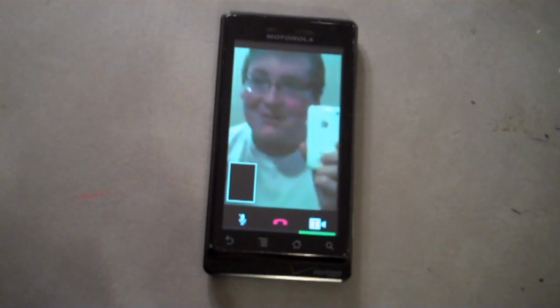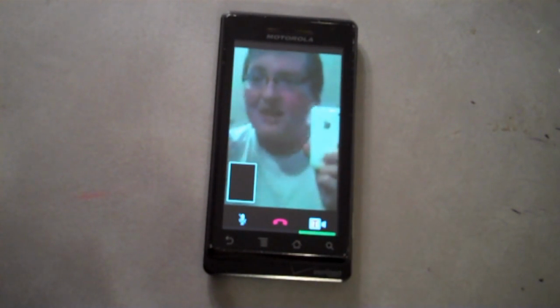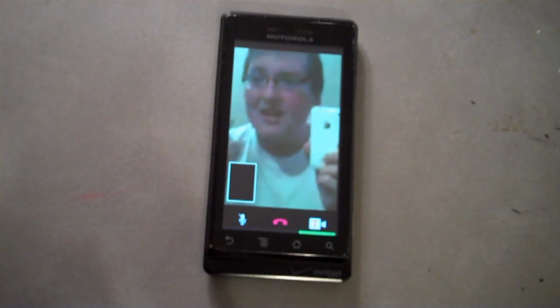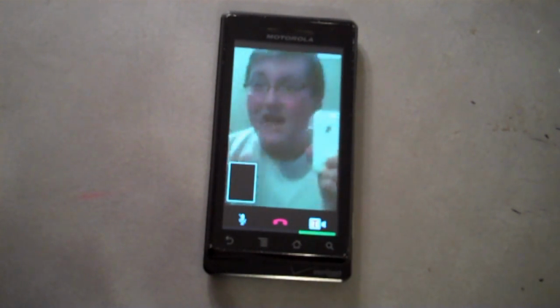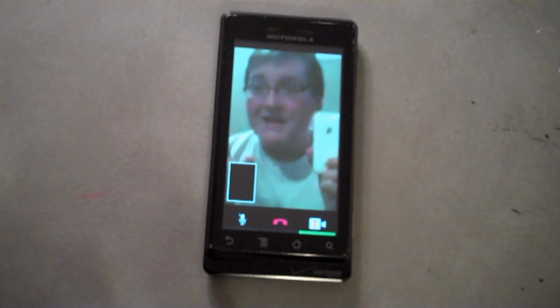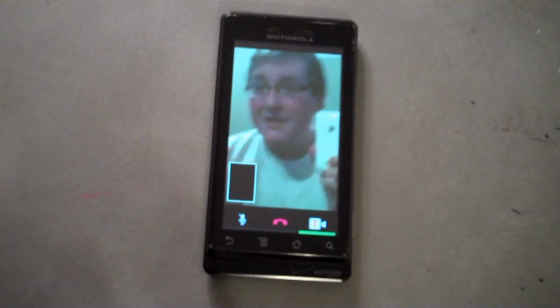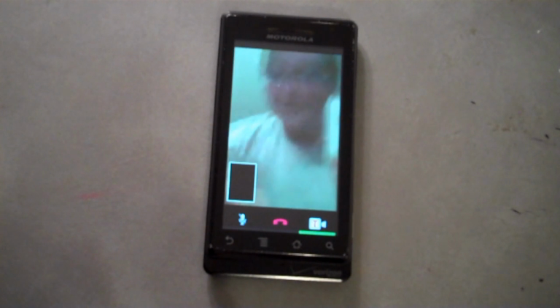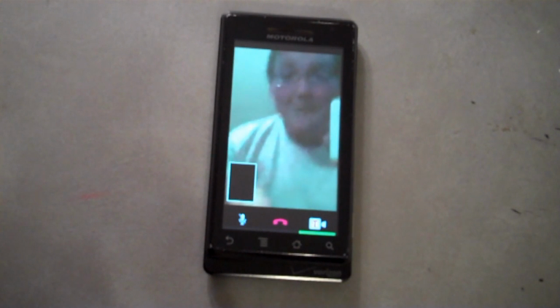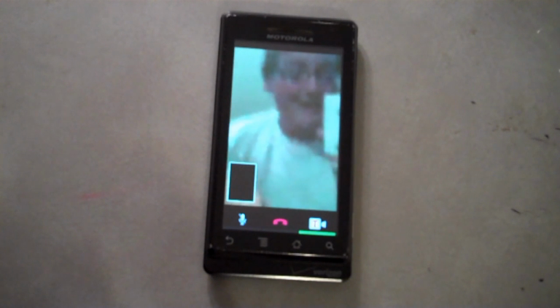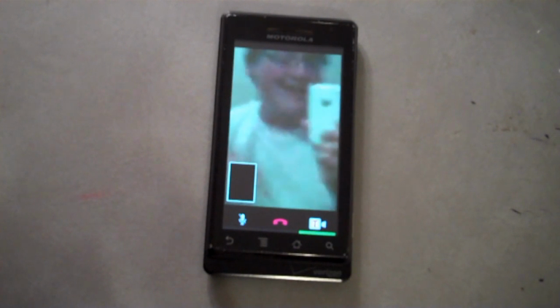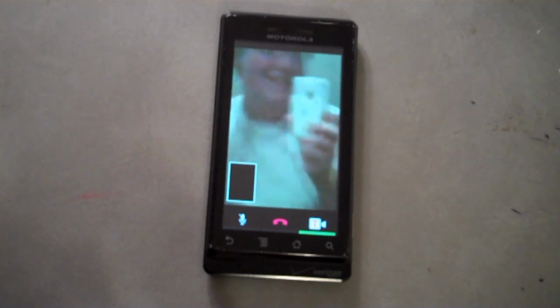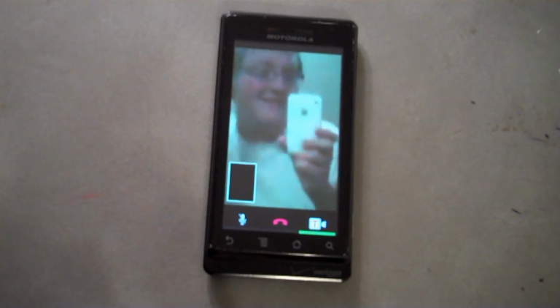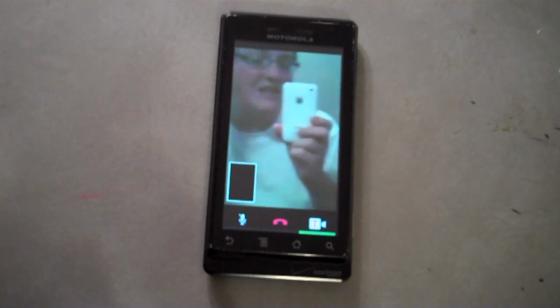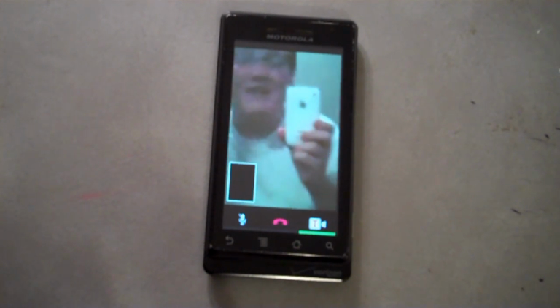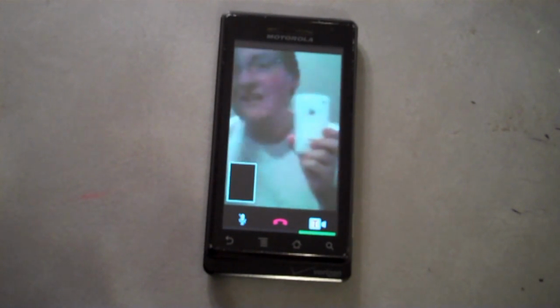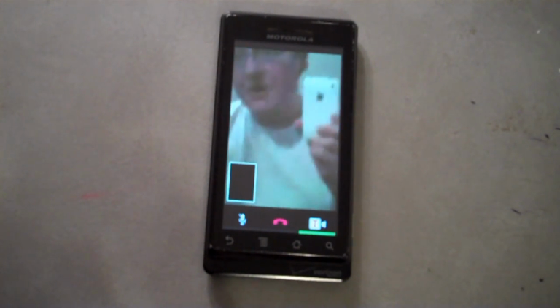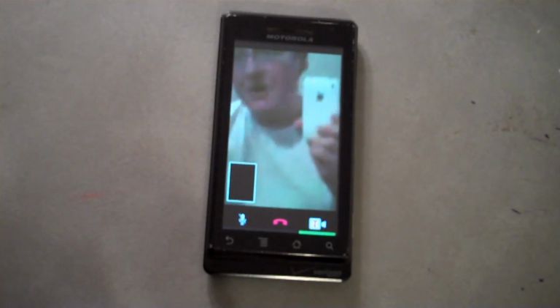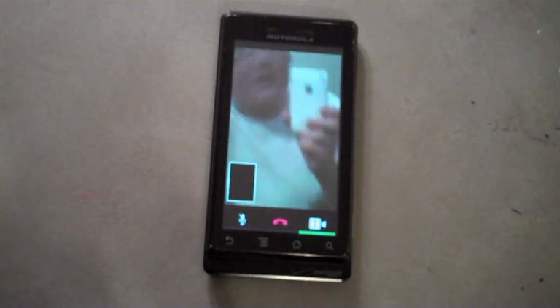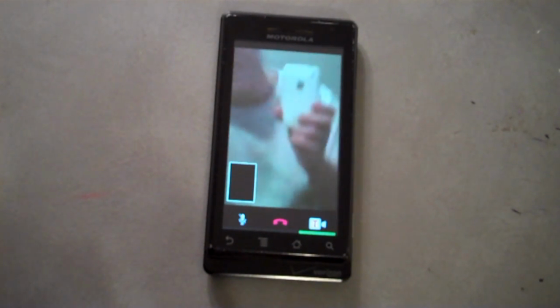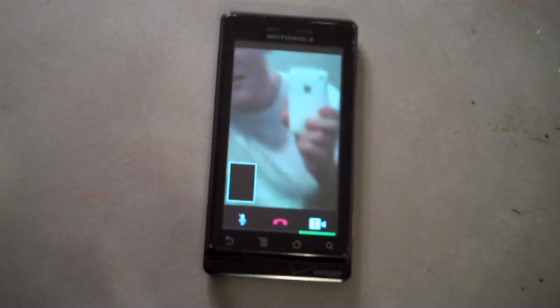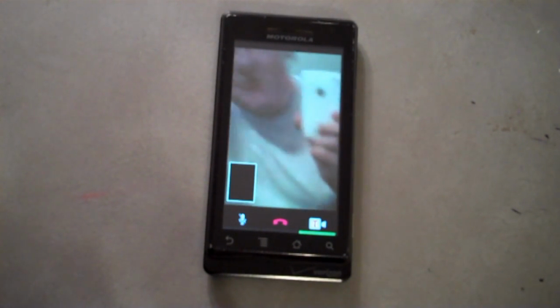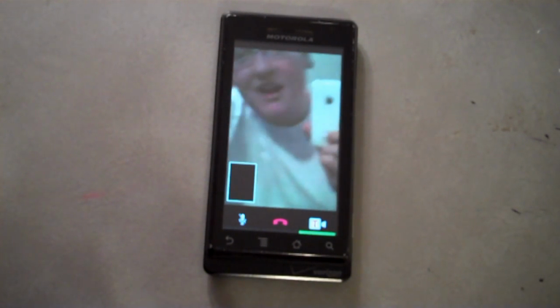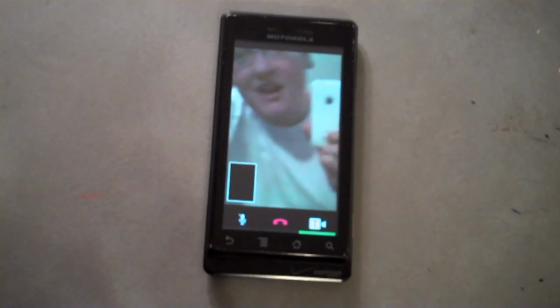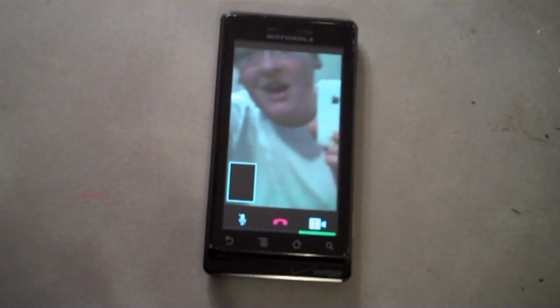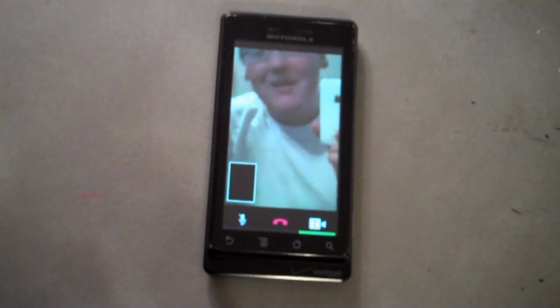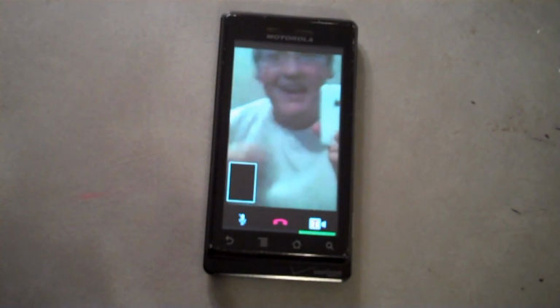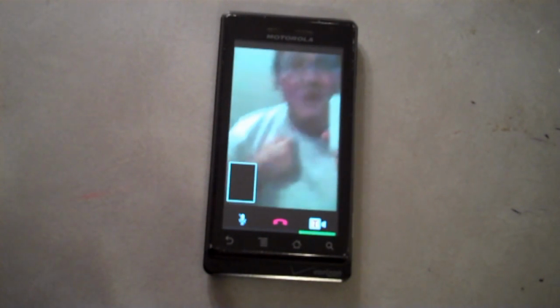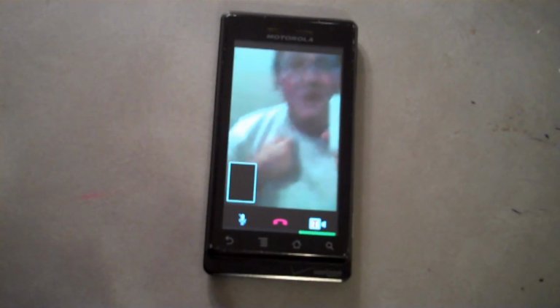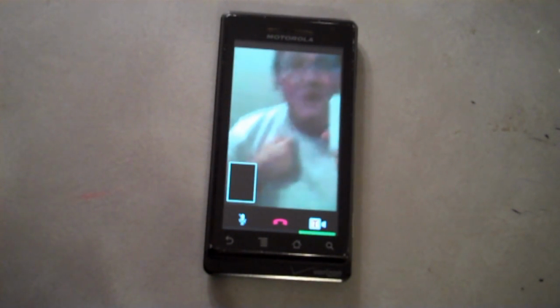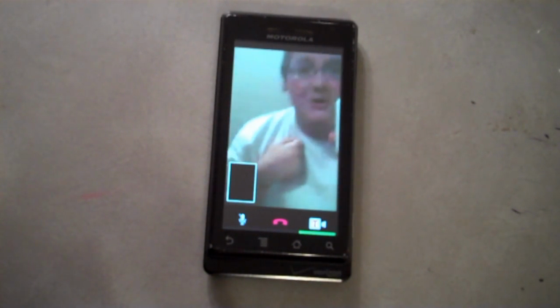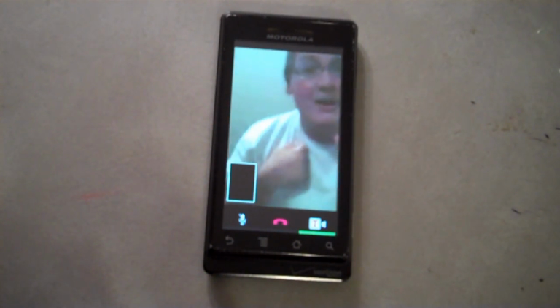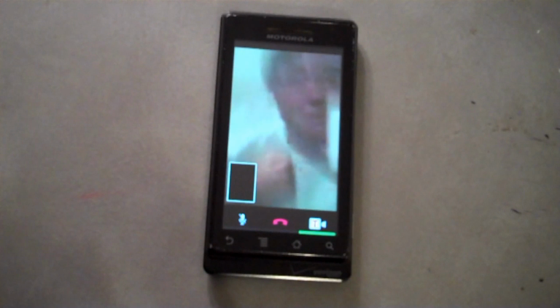This has been Alex Pardo from todaysiphone.com, and I hope you enjoyed. And remember, it always takes two to tango.